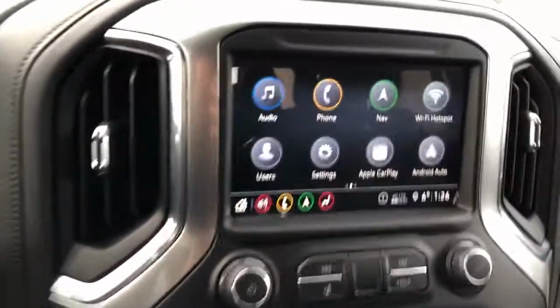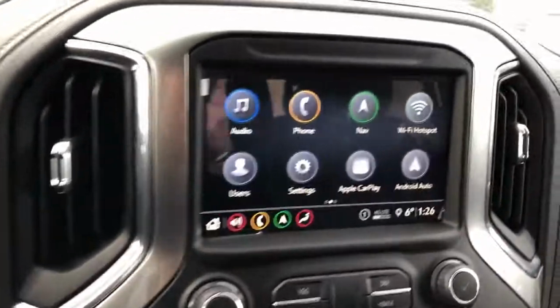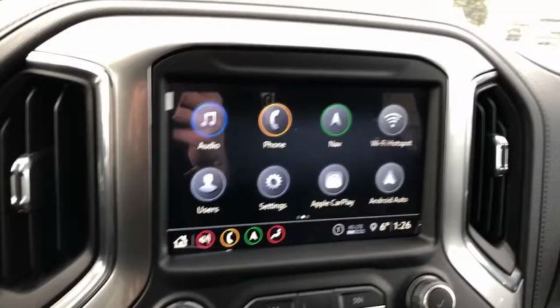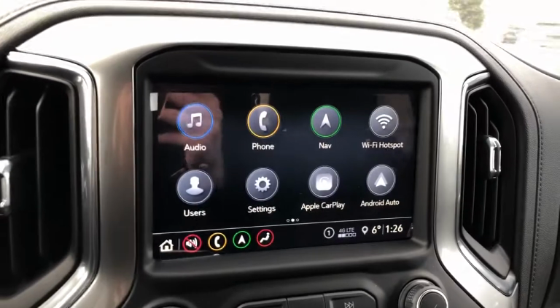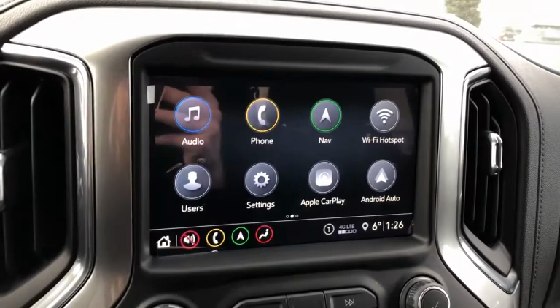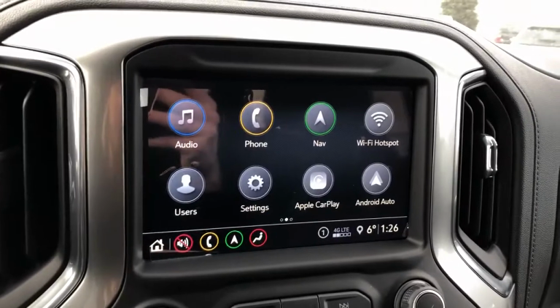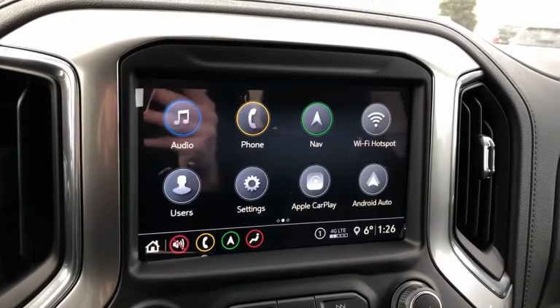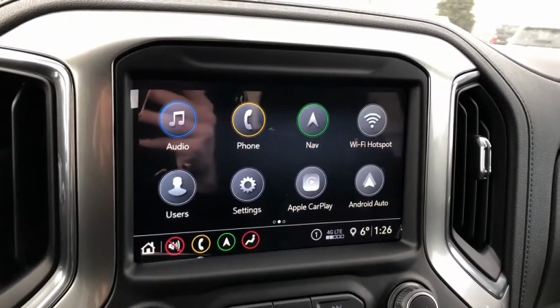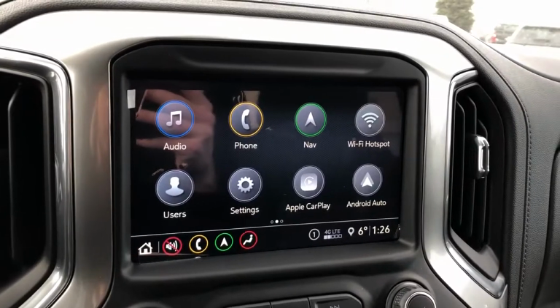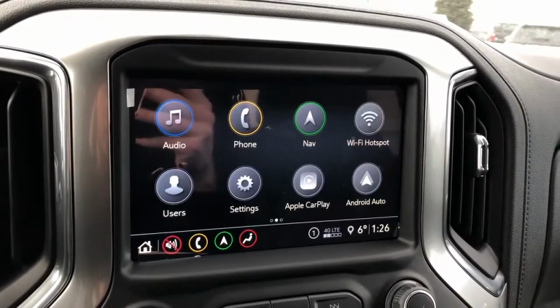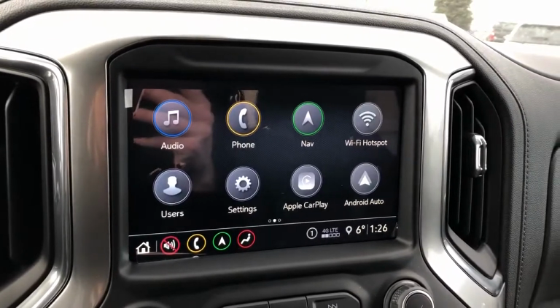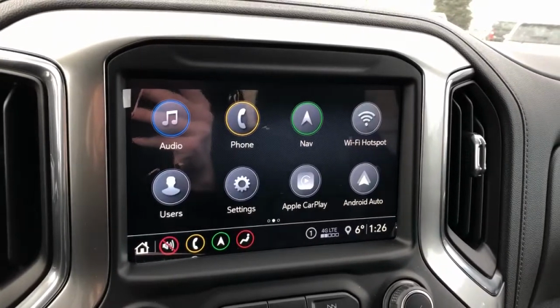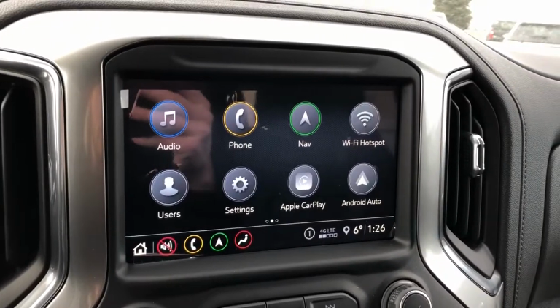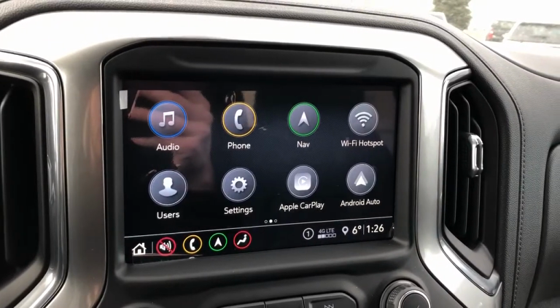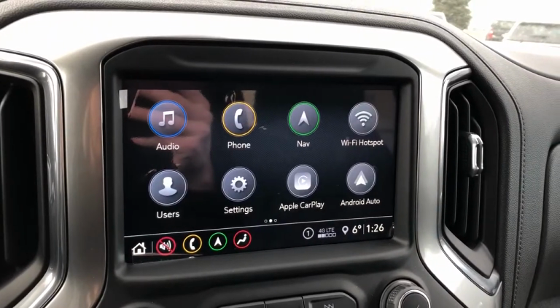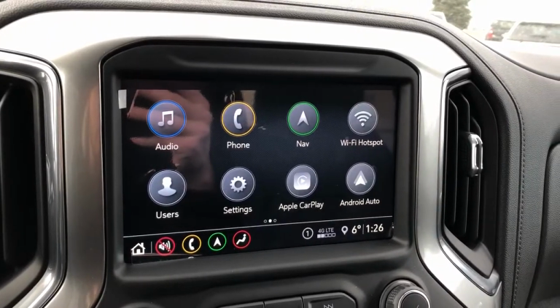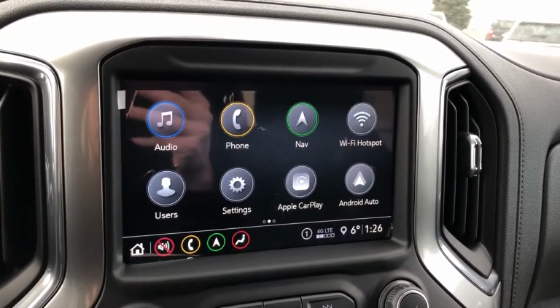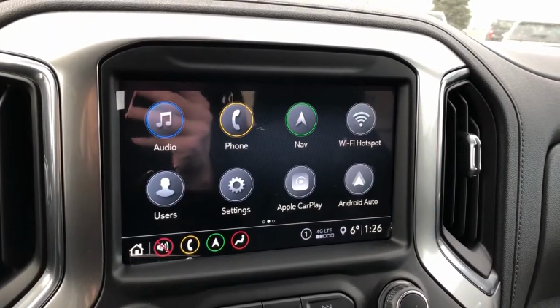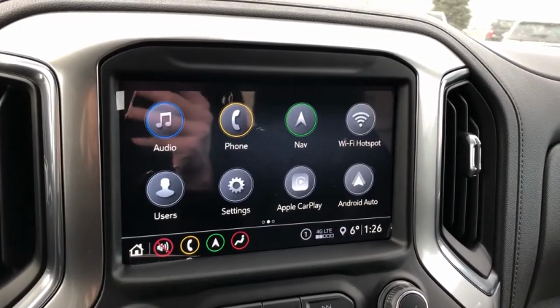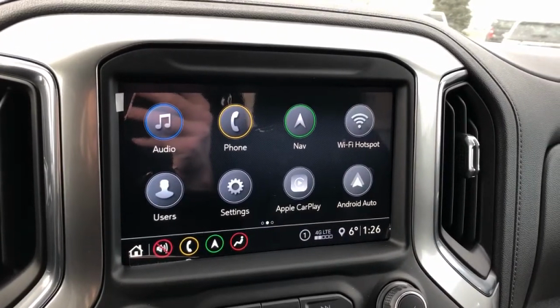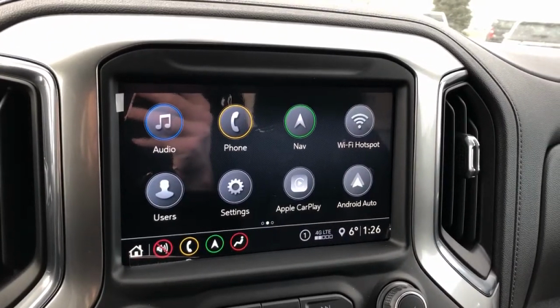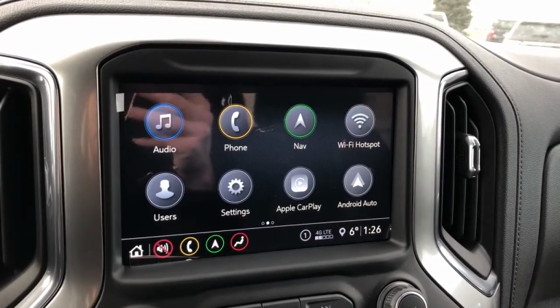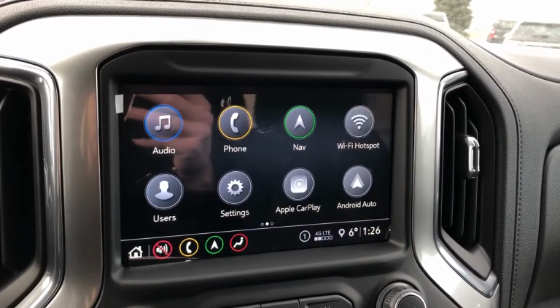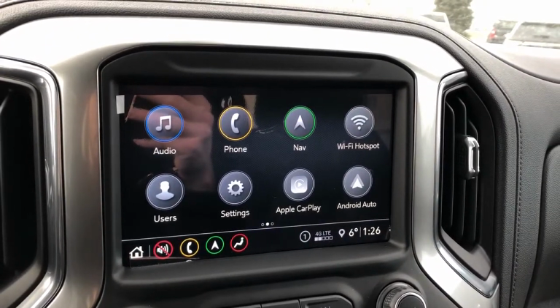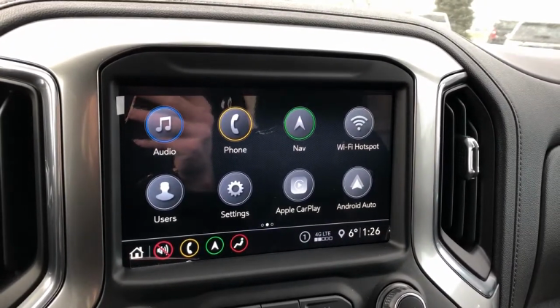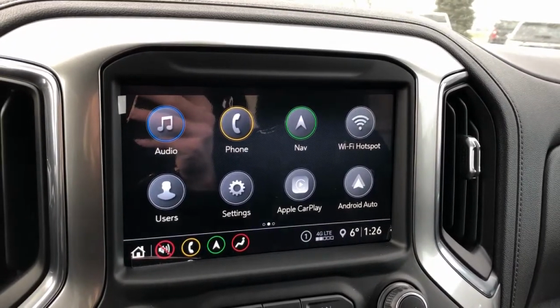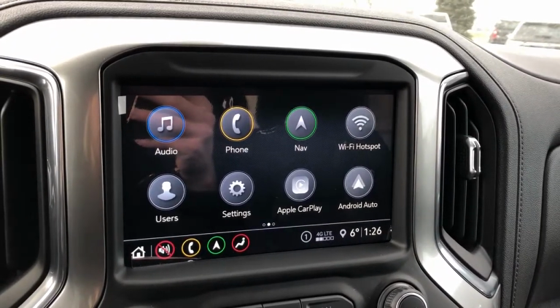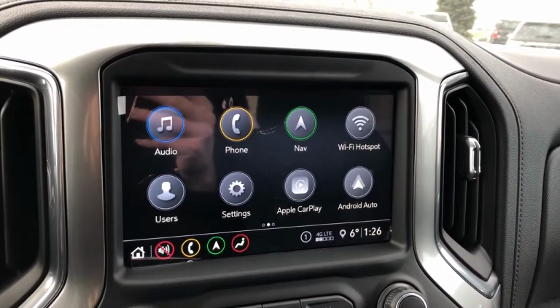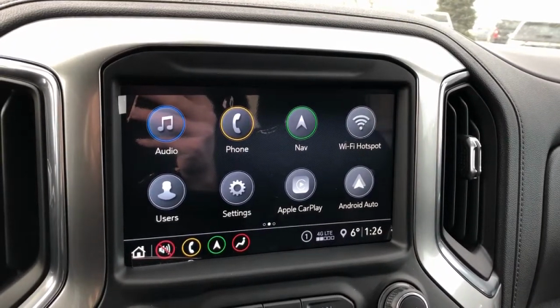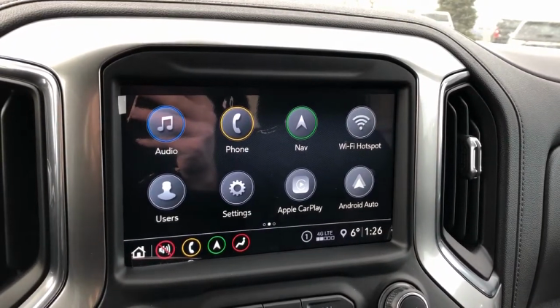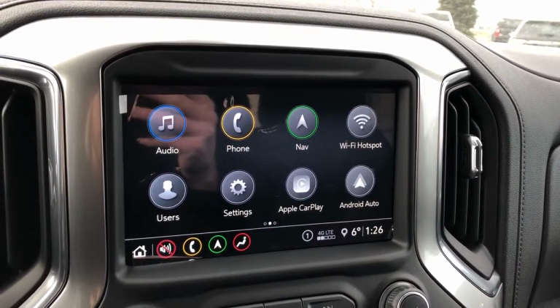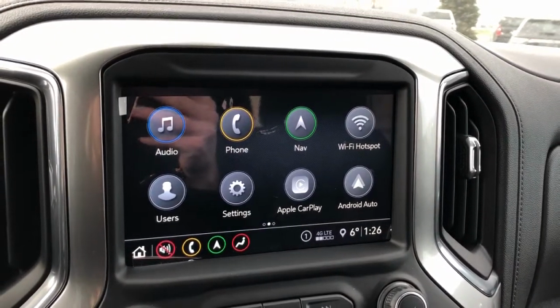The infotainment screen features our audio, navigation, Apple CarPlay, and Android Auto, as well as our backup camera.